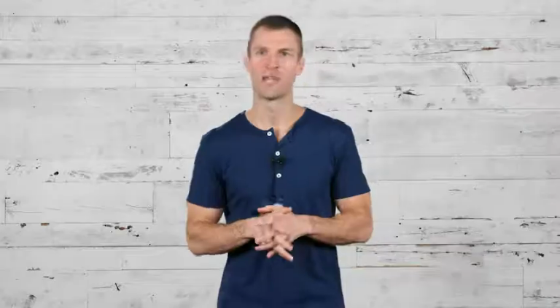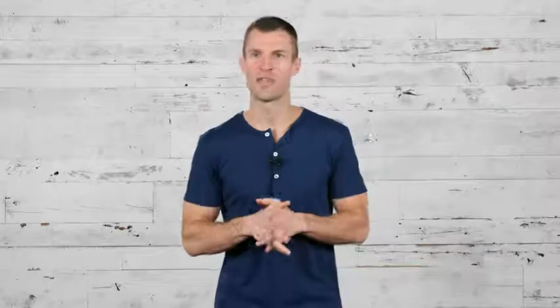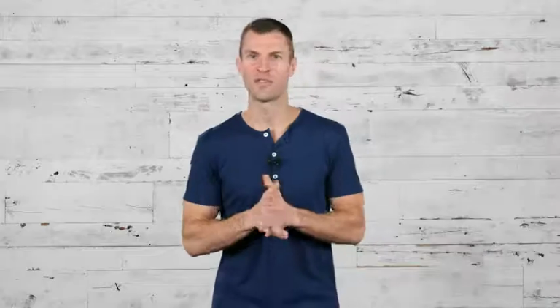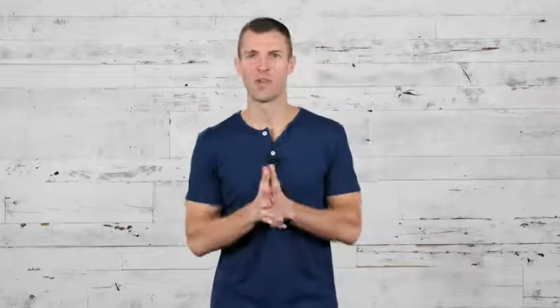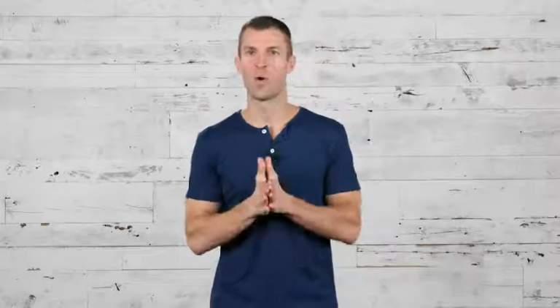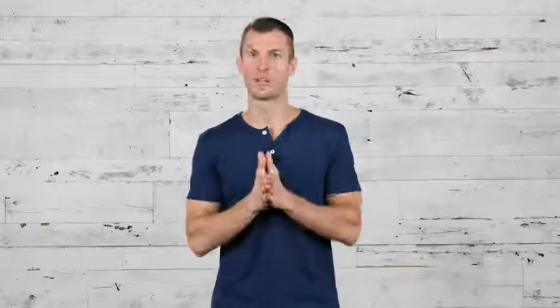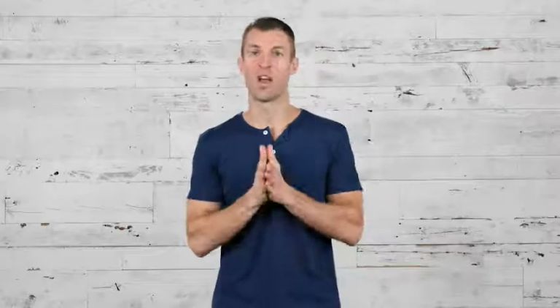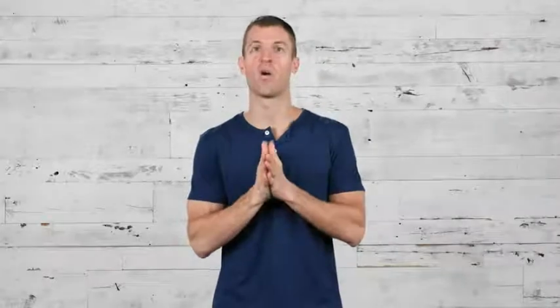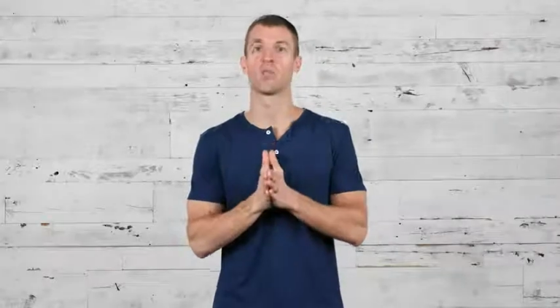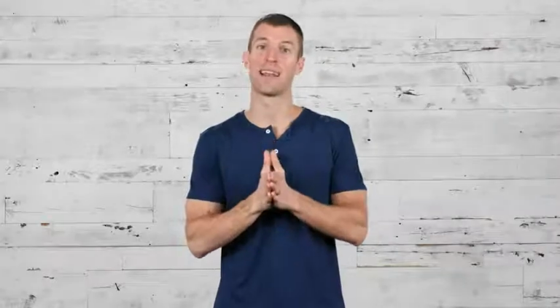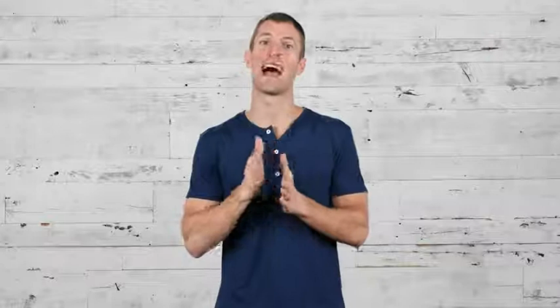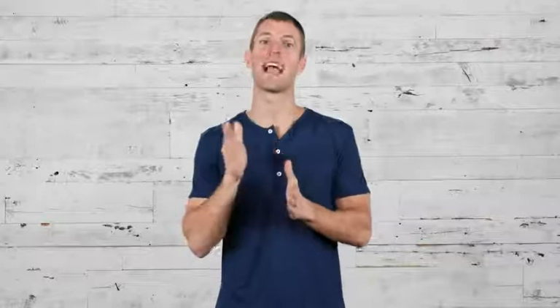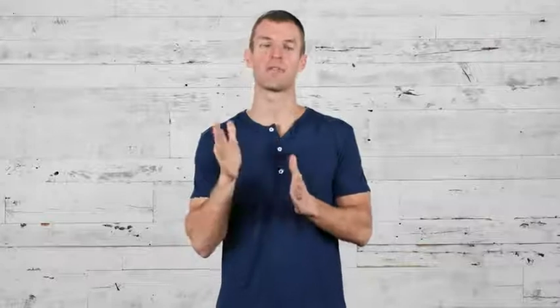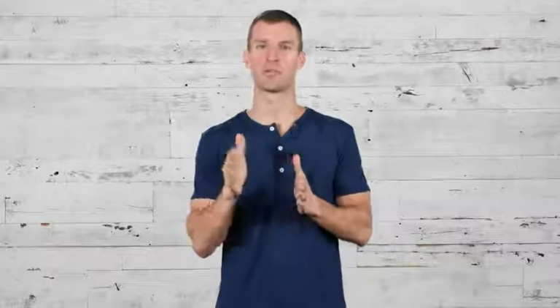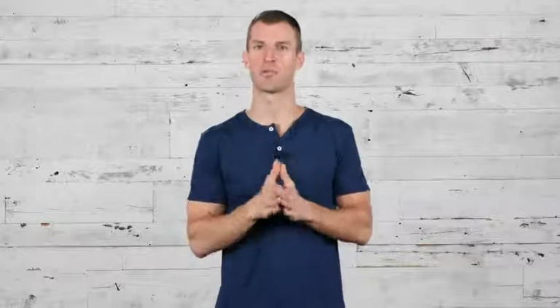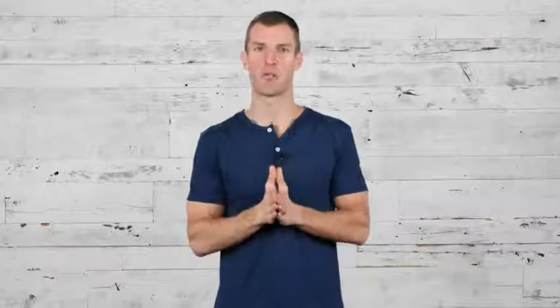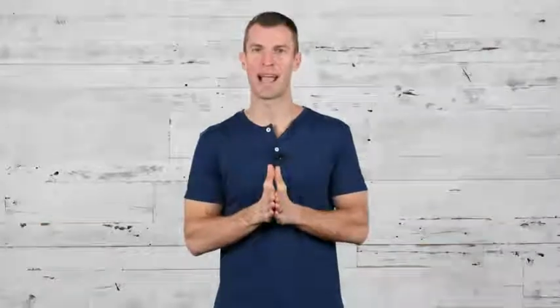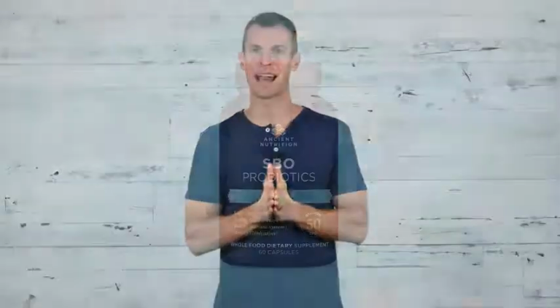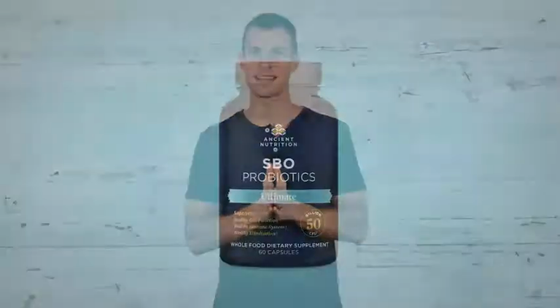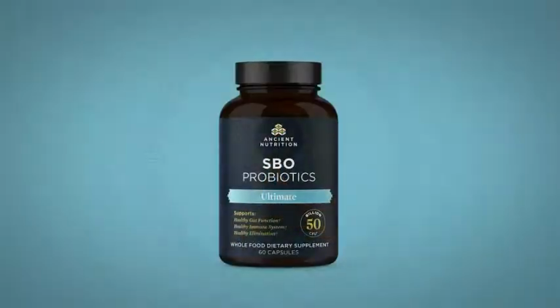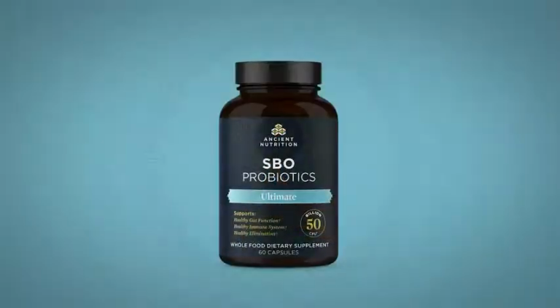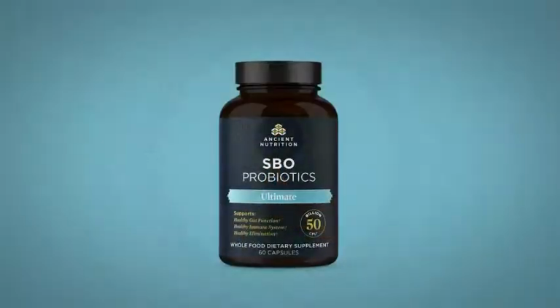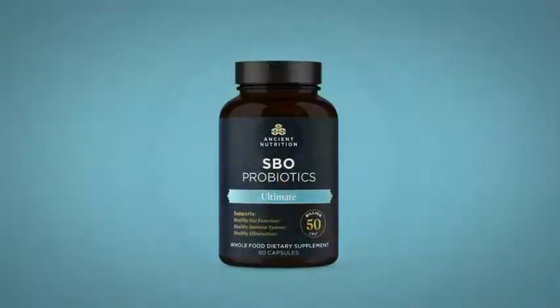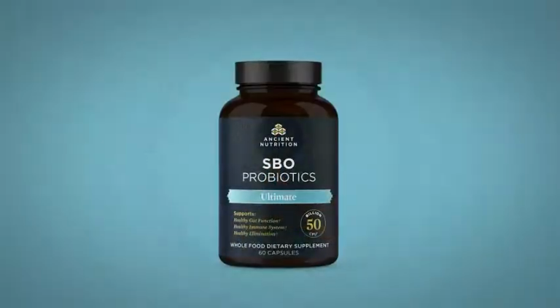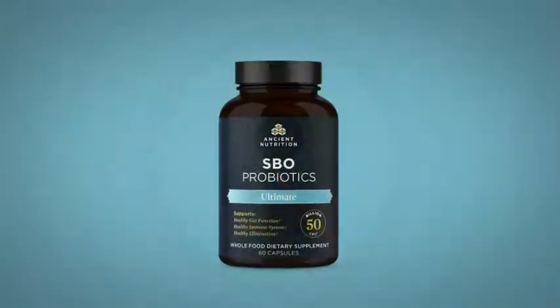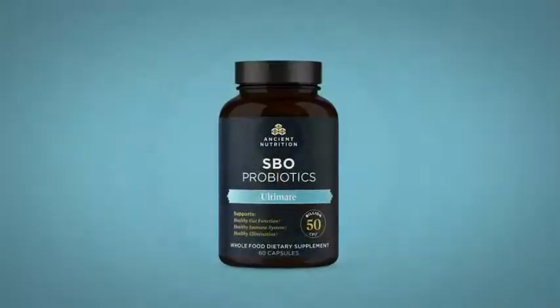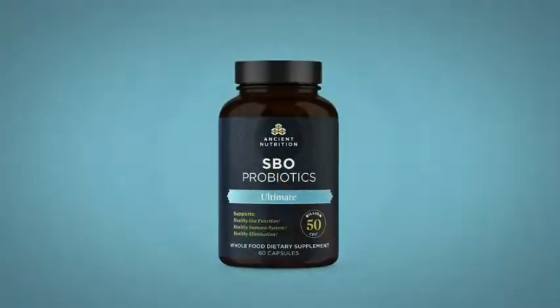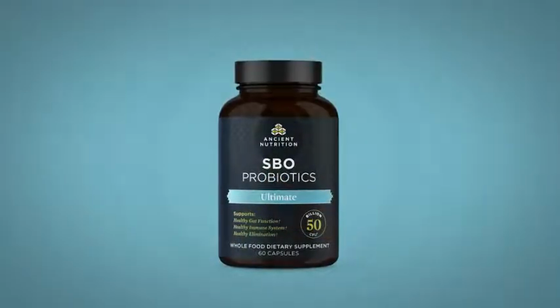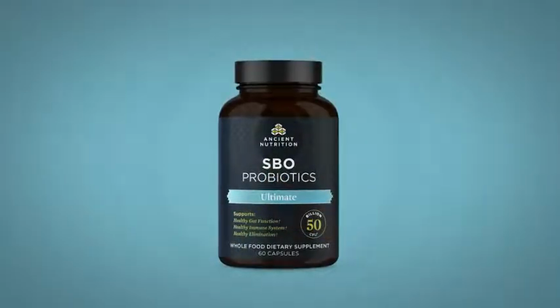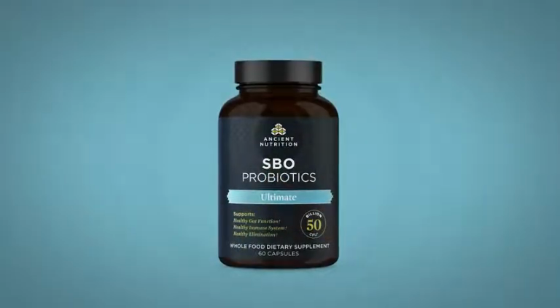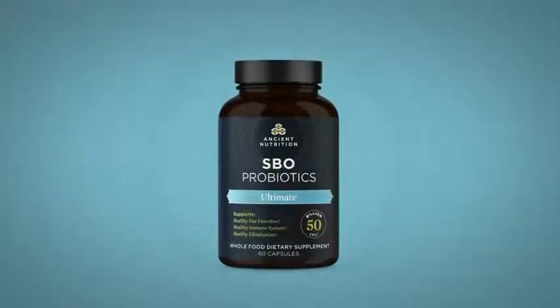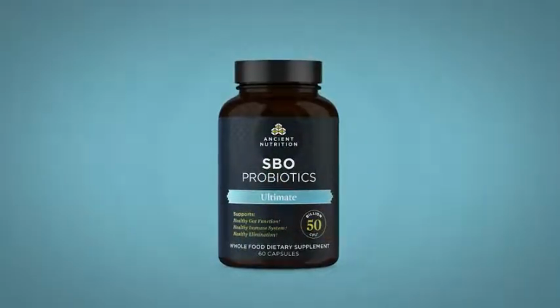If somebody wants an ultimate and a higher dose of probiotics — an SBO — this is the product.